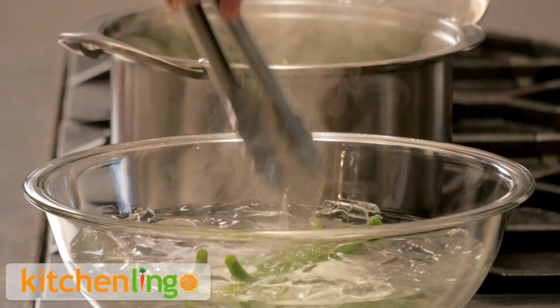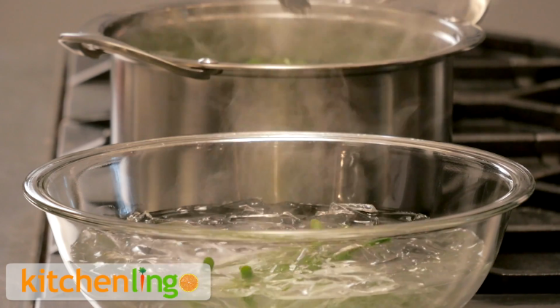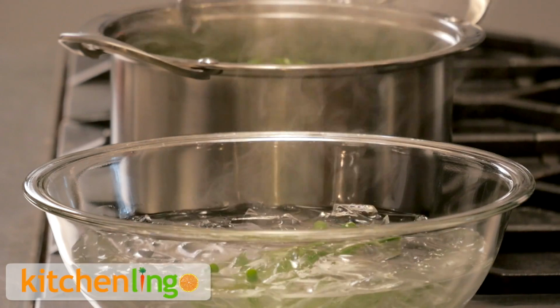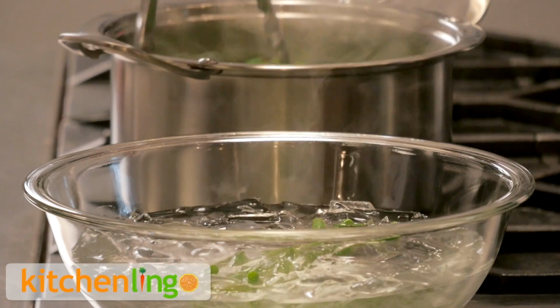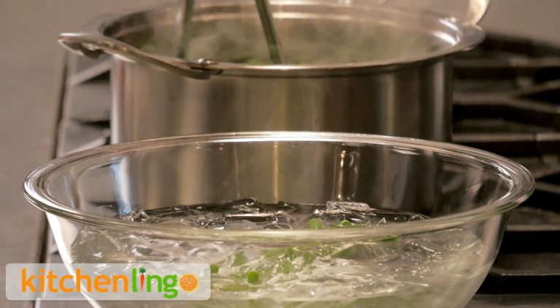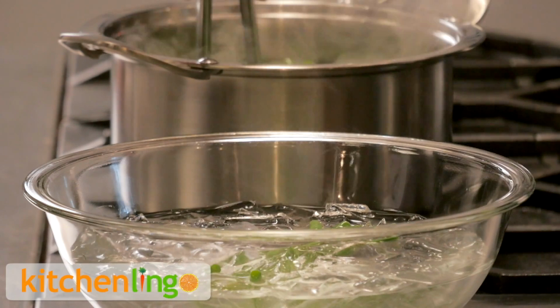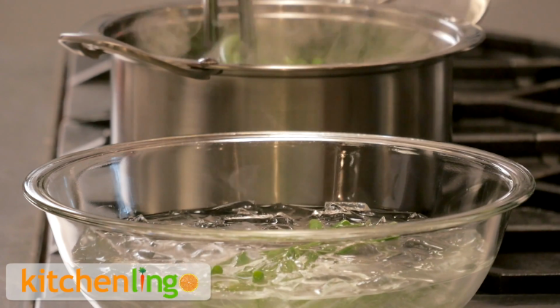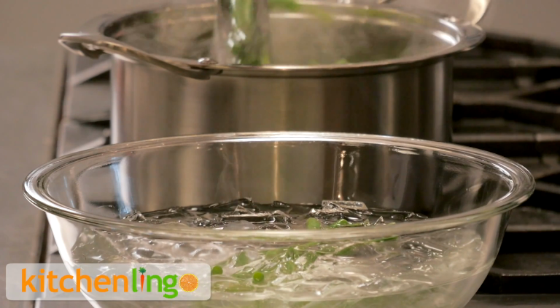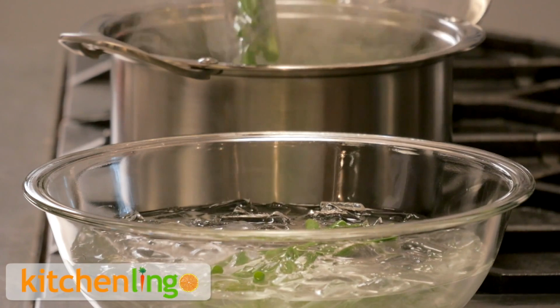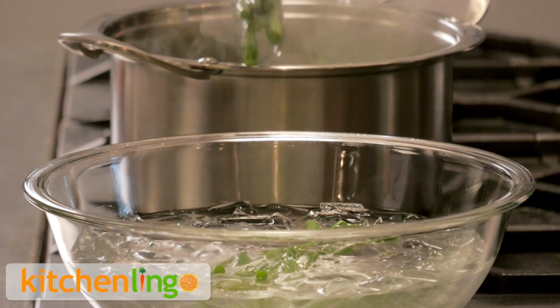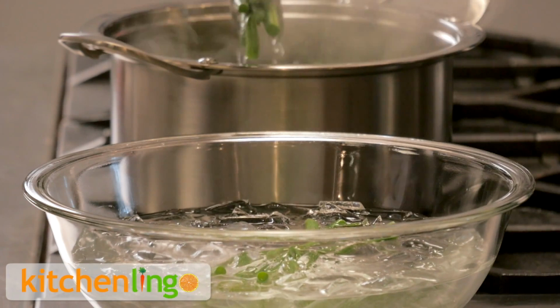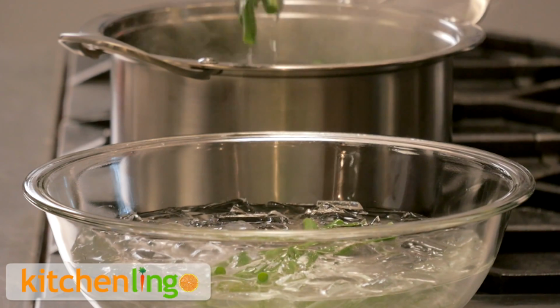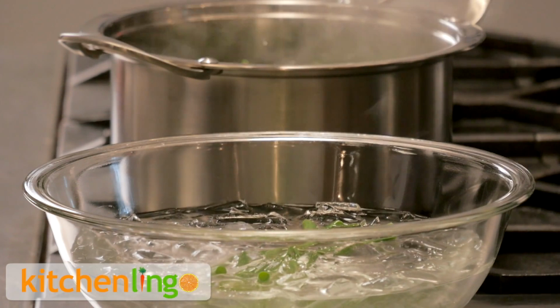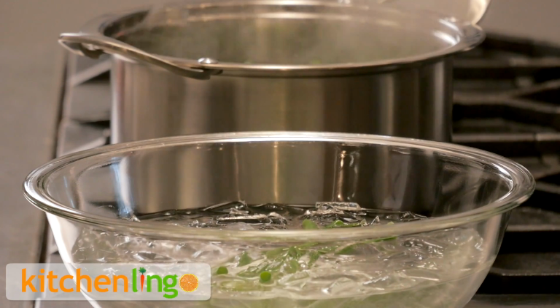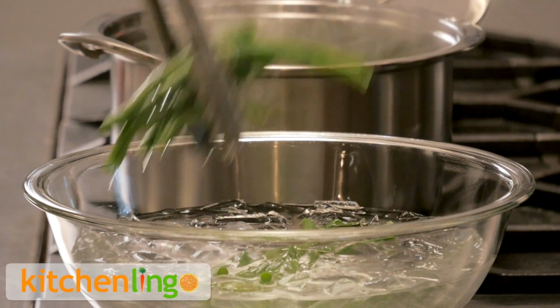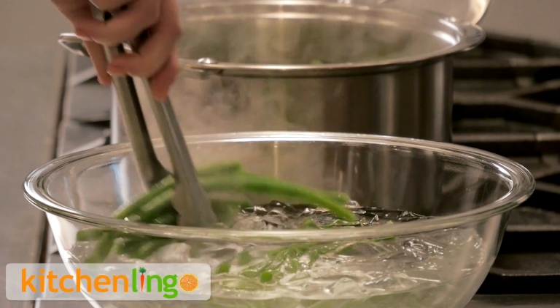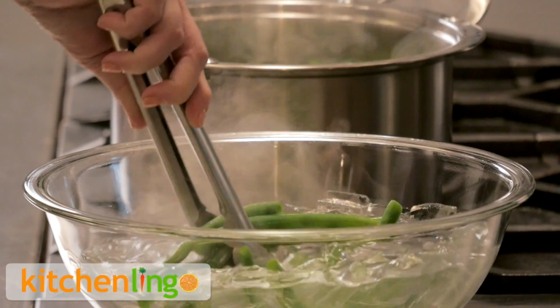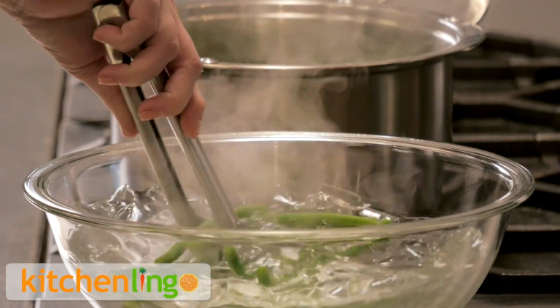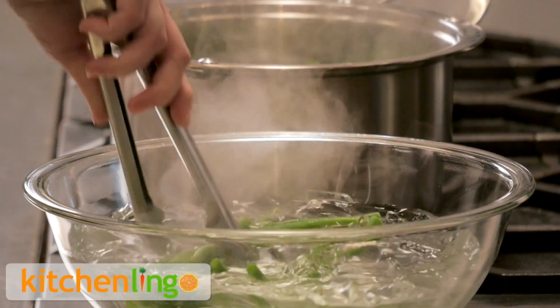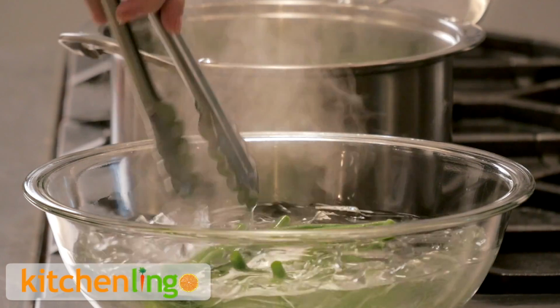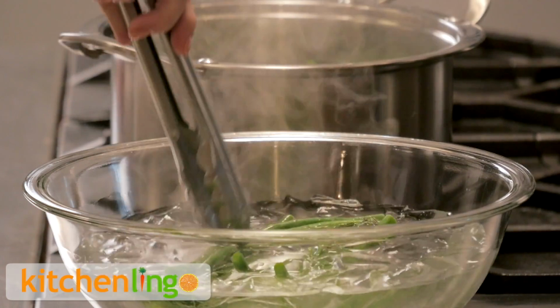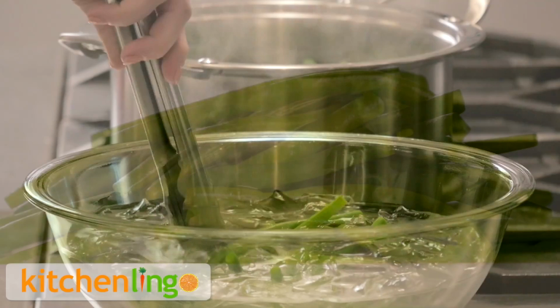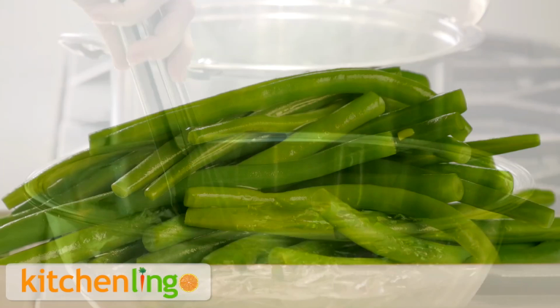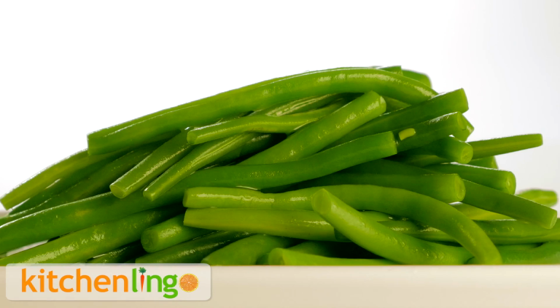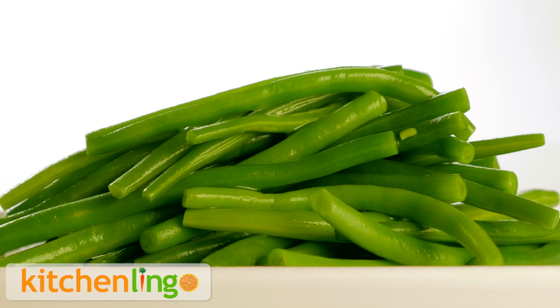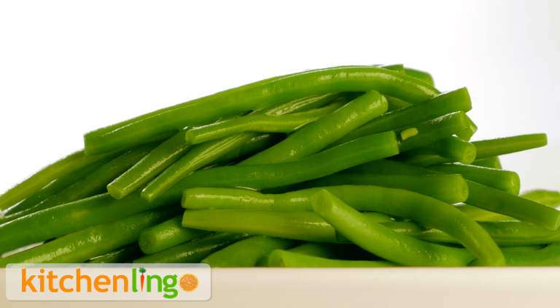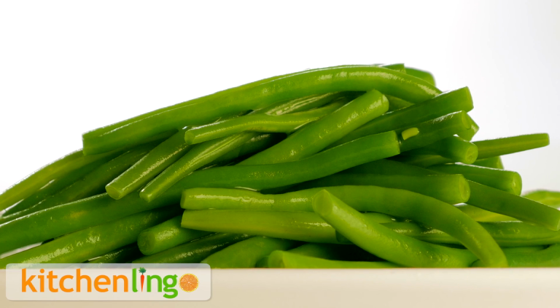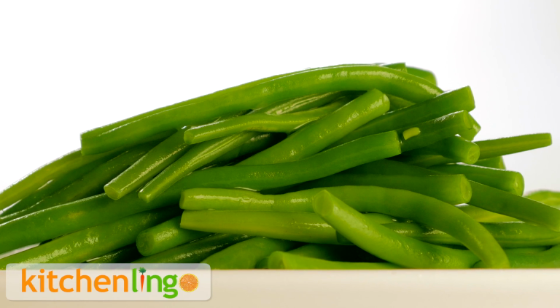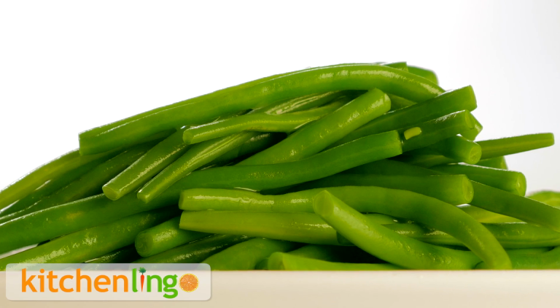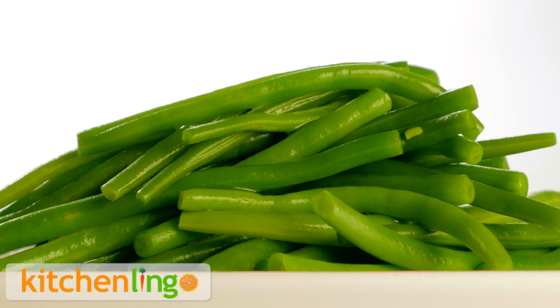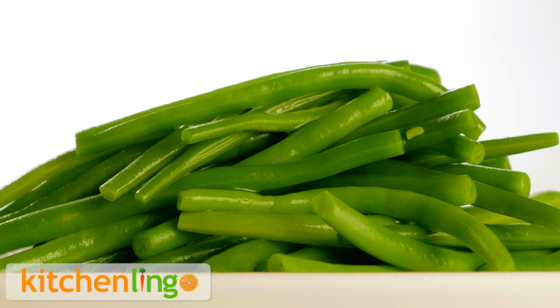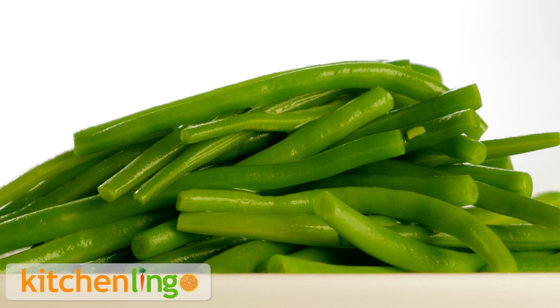Leave the green beans in the ice water until they are cool to touch, but no longer. They should be bright green and crisp.